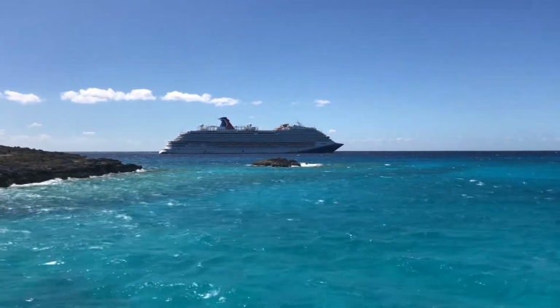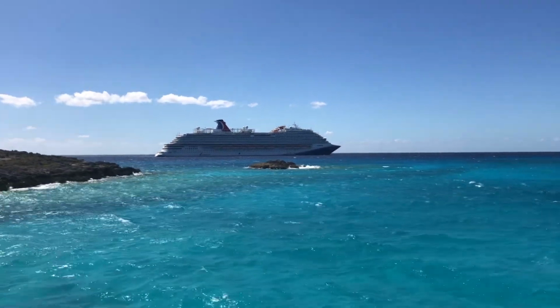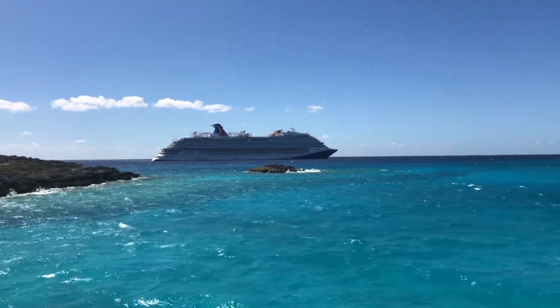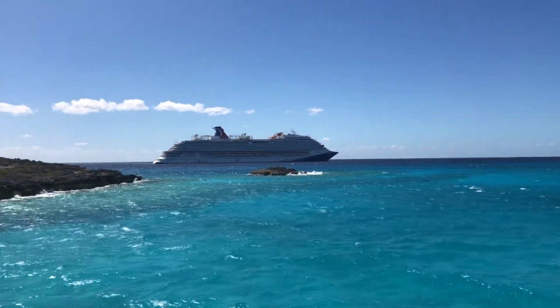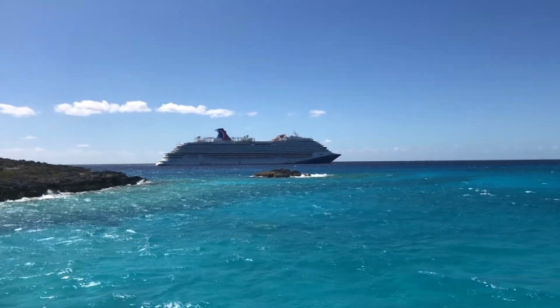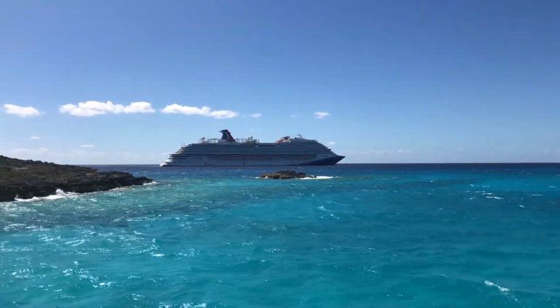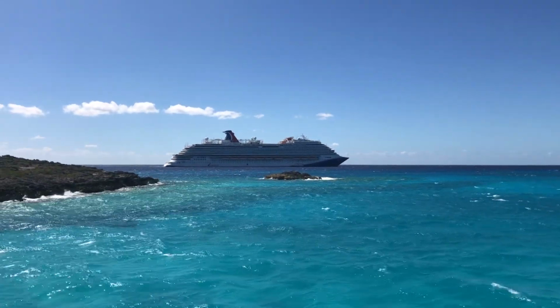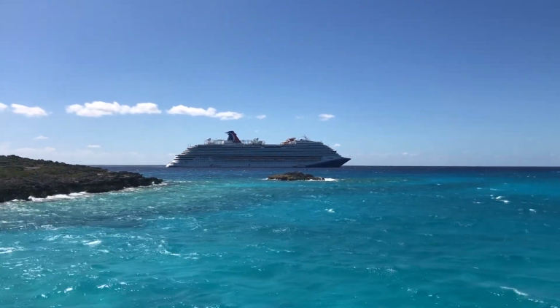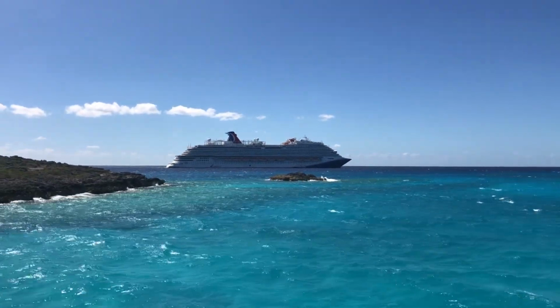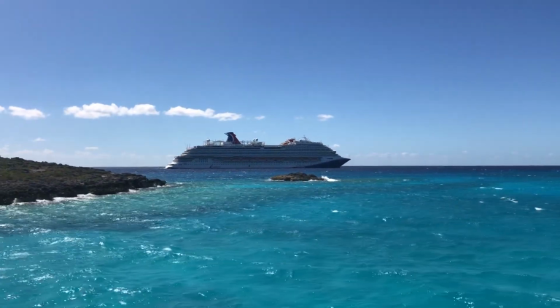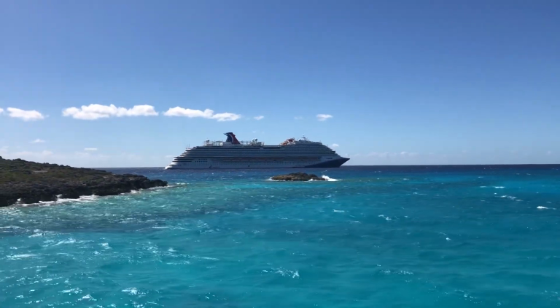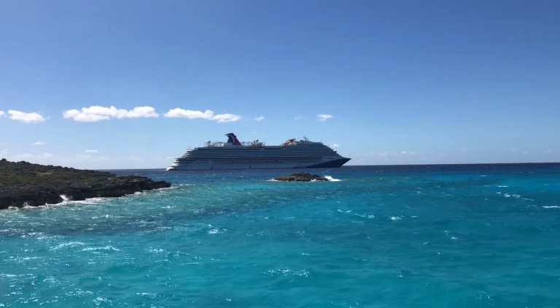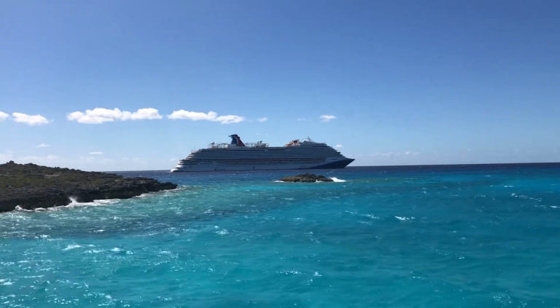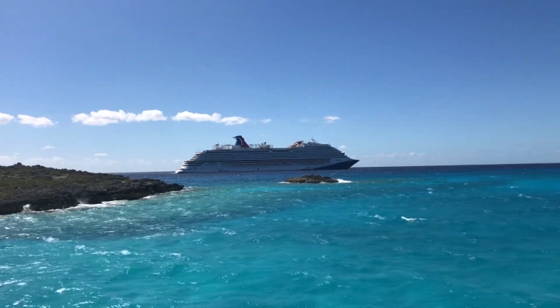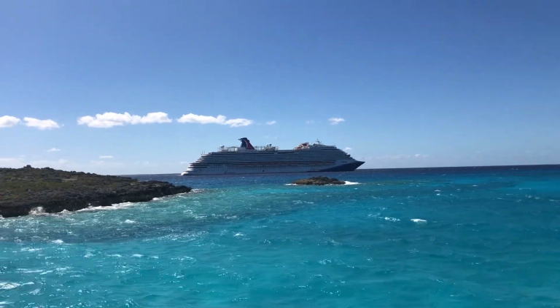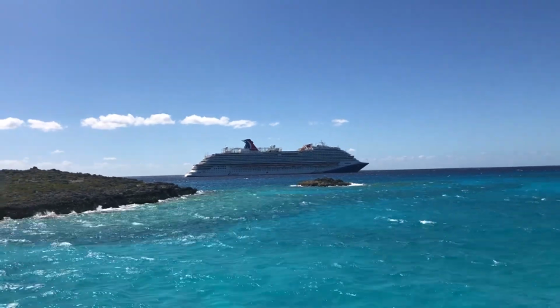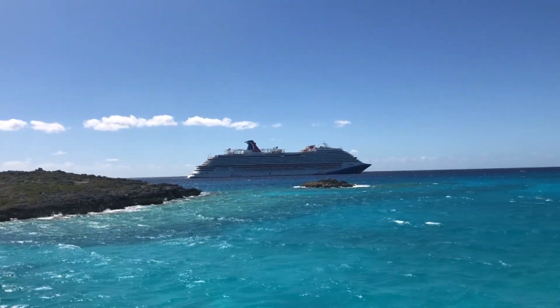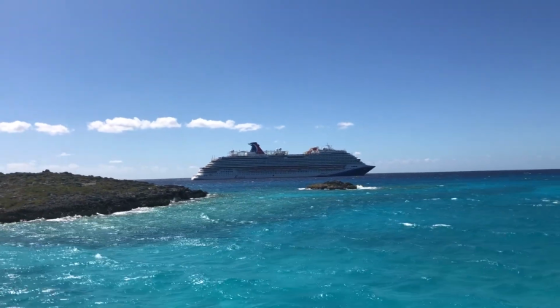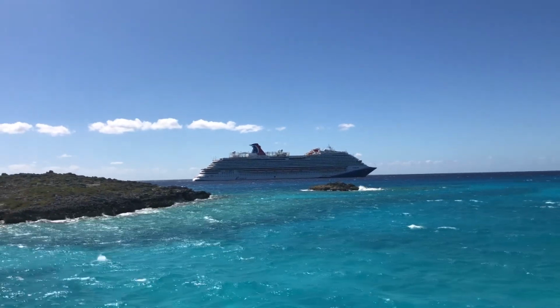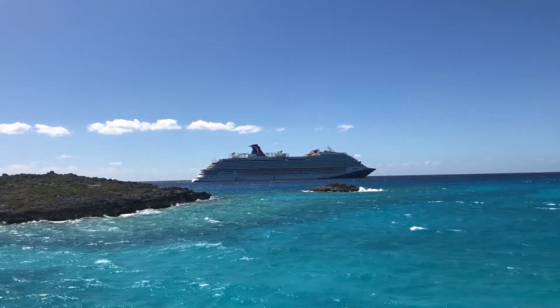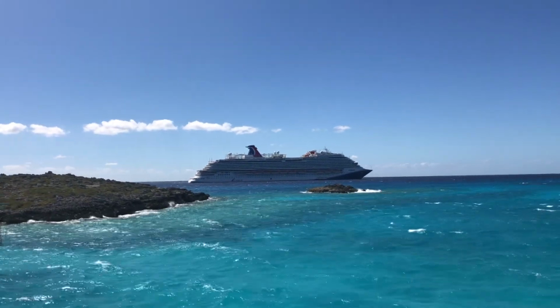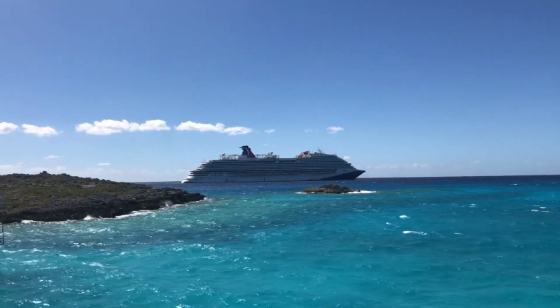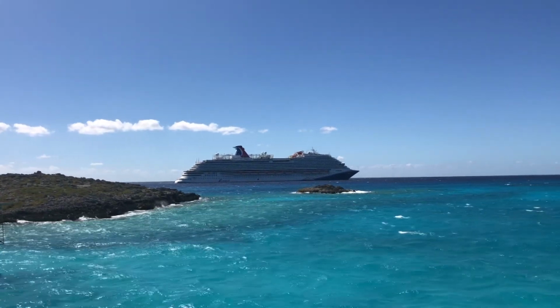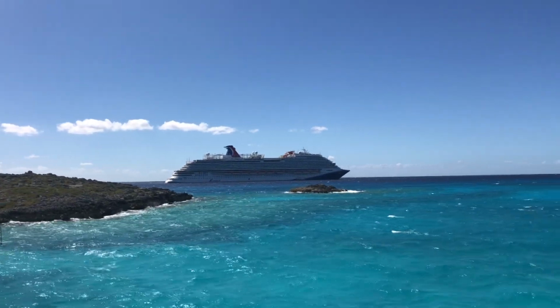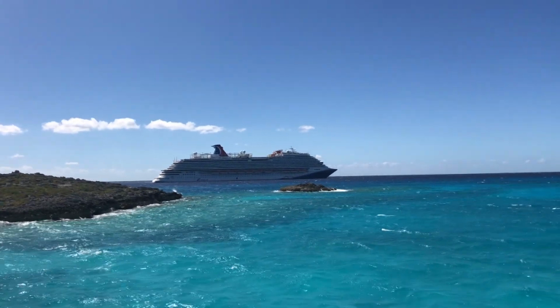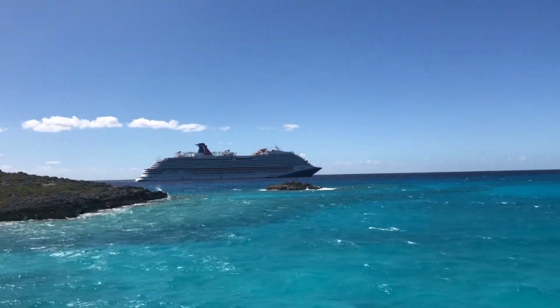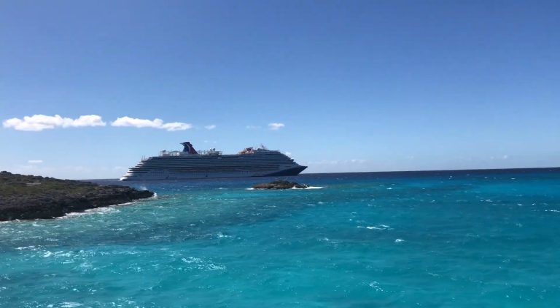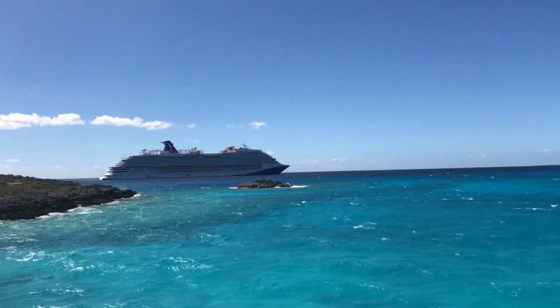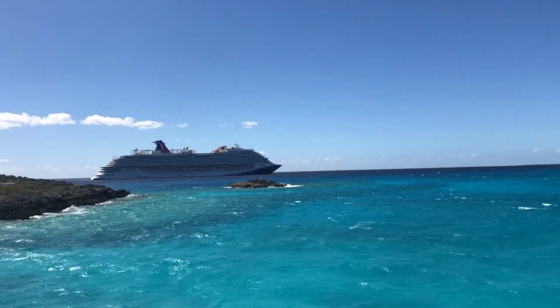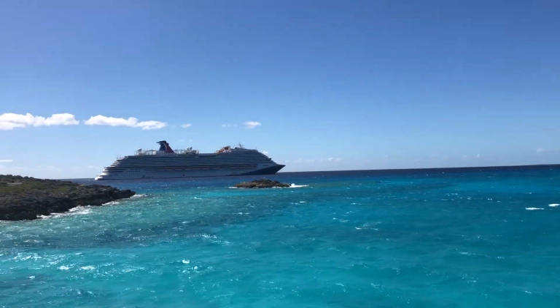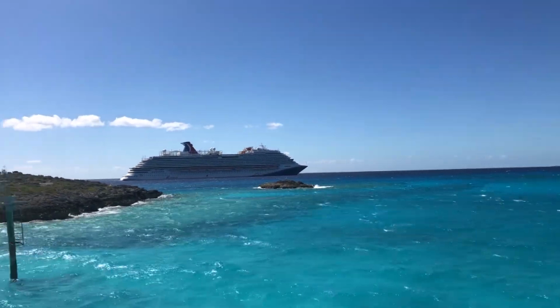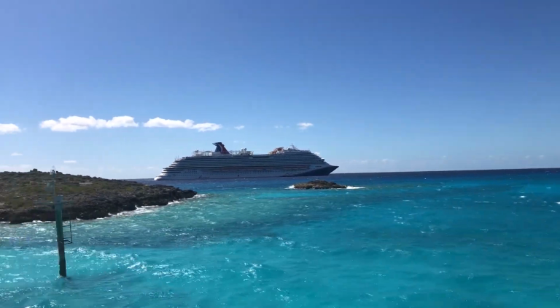There it is, the Carnival Vista. This is Grammy G. We're coming into Half Moon Key.